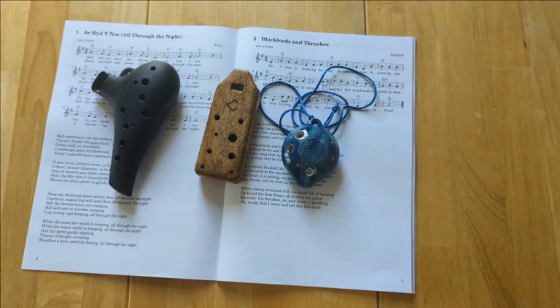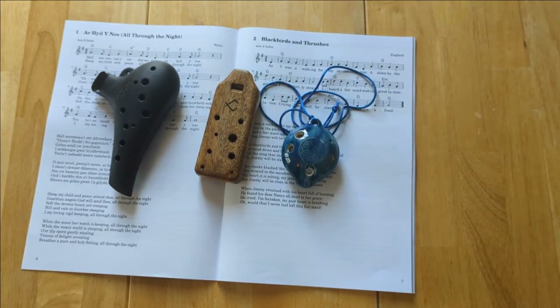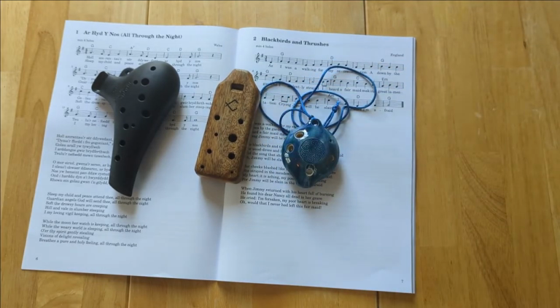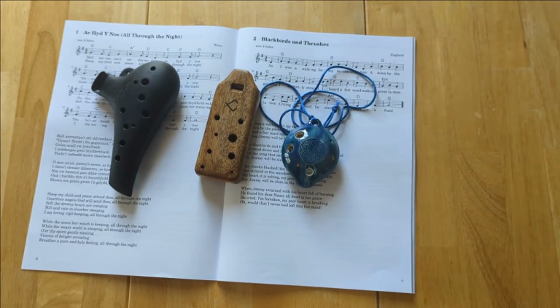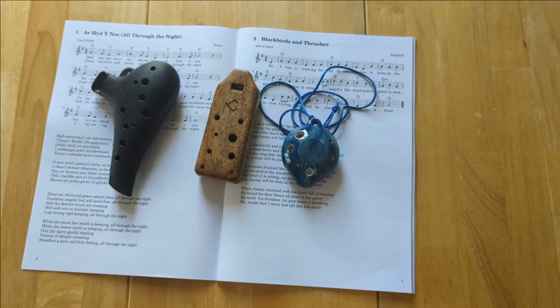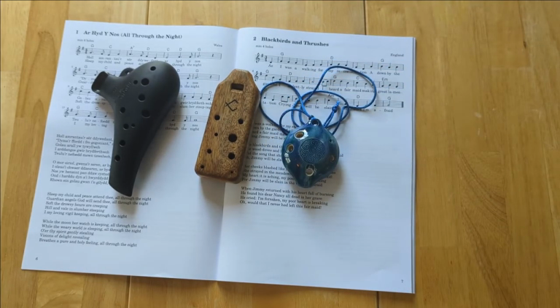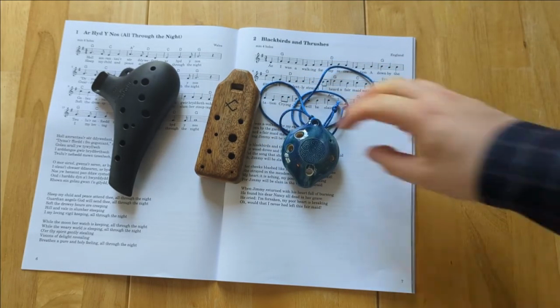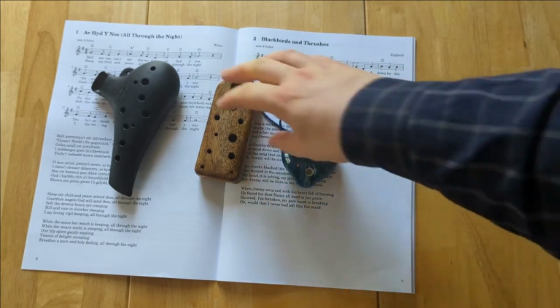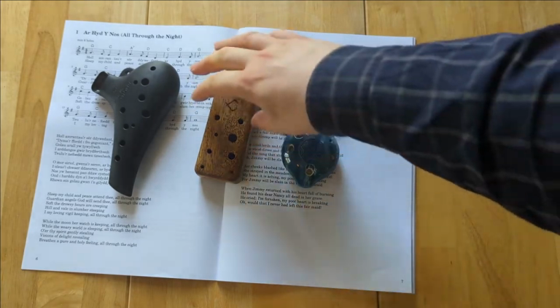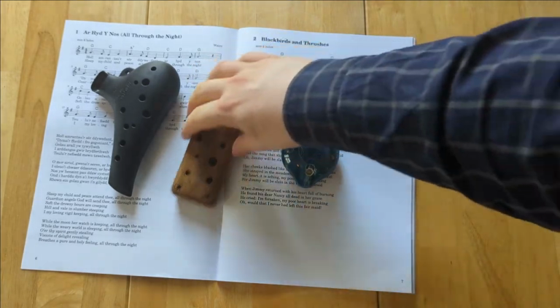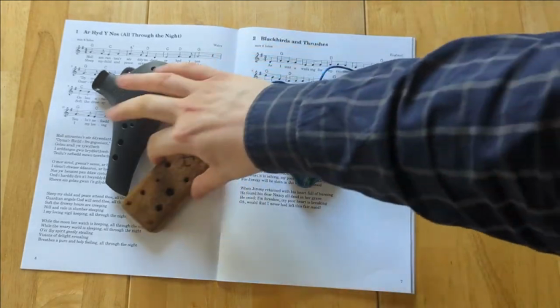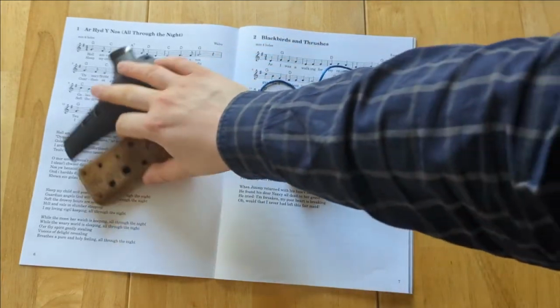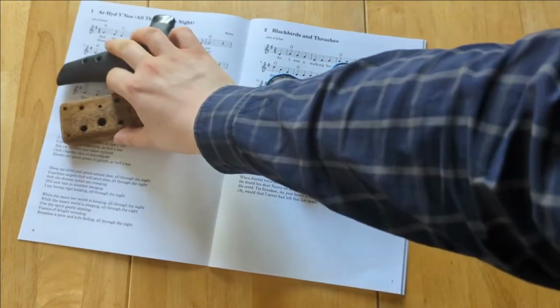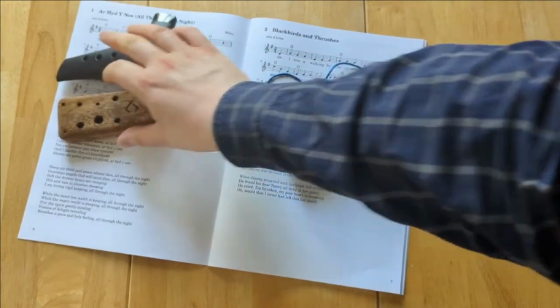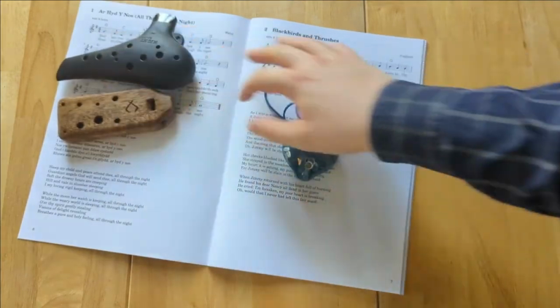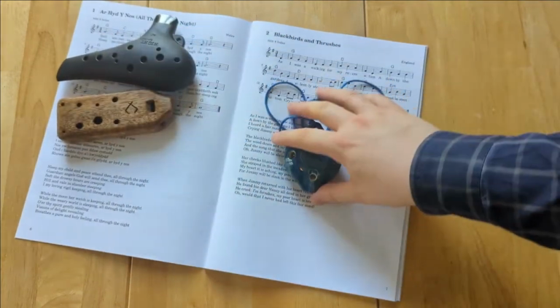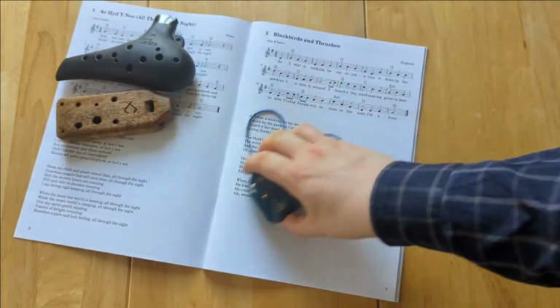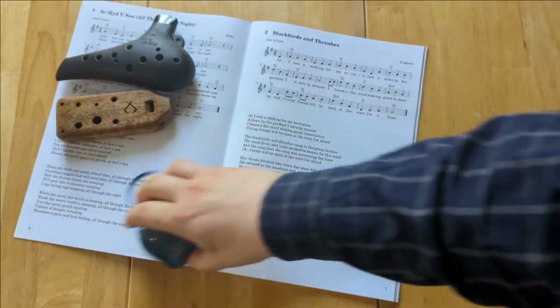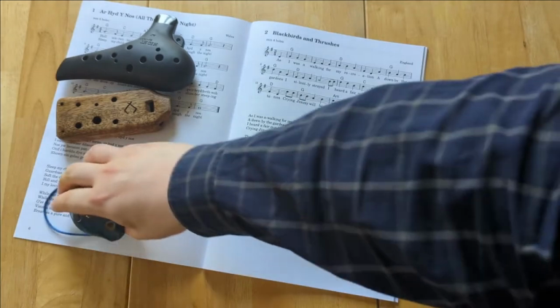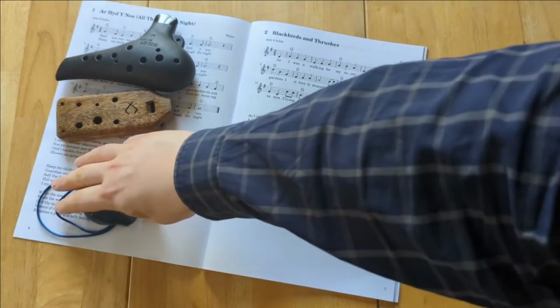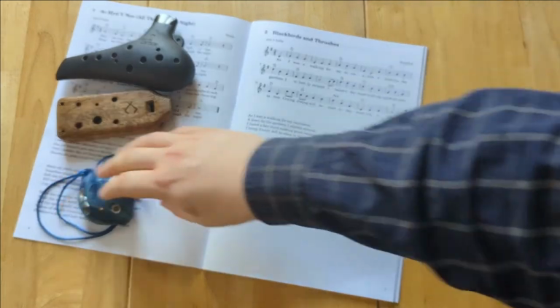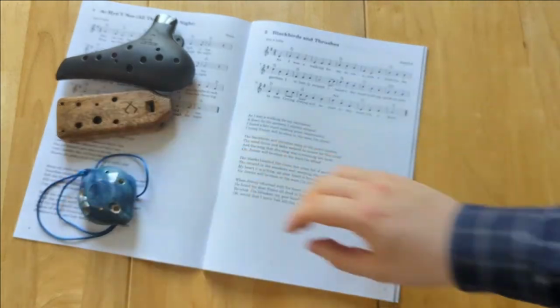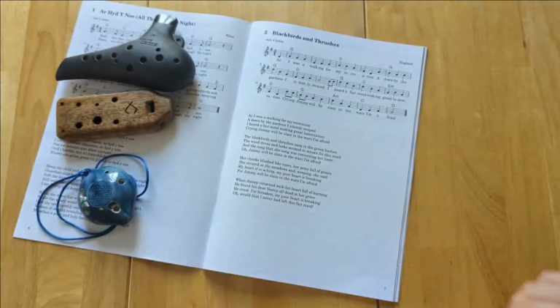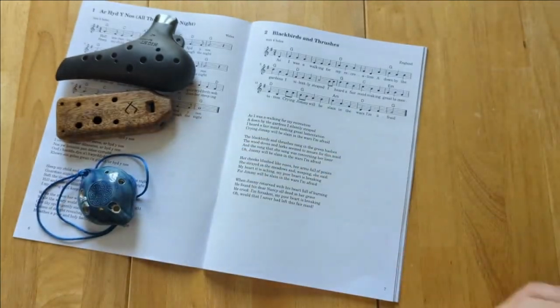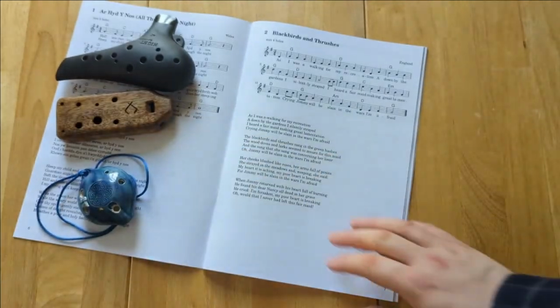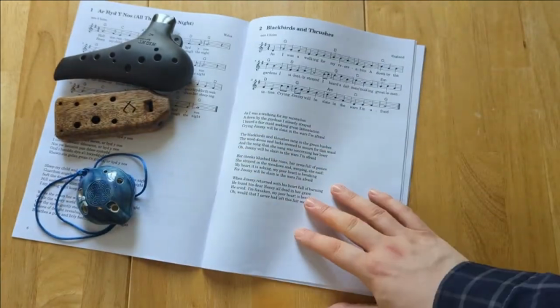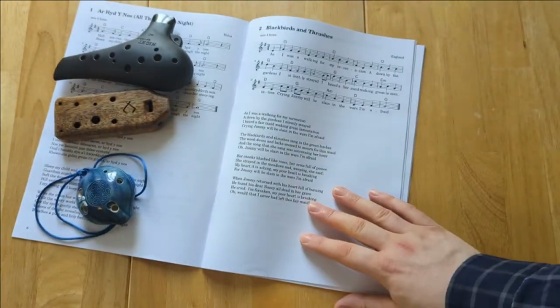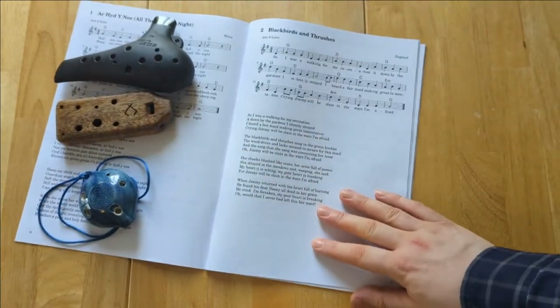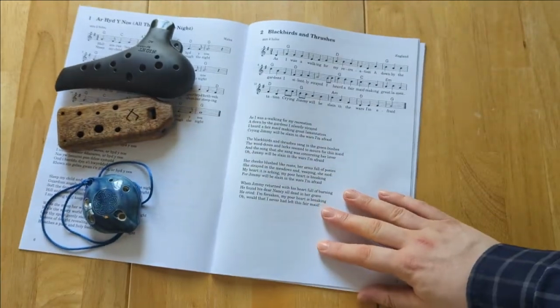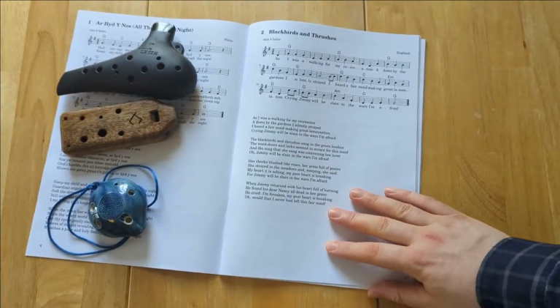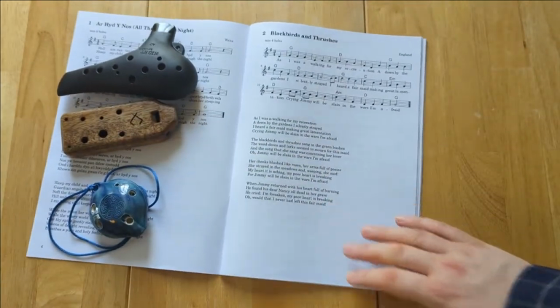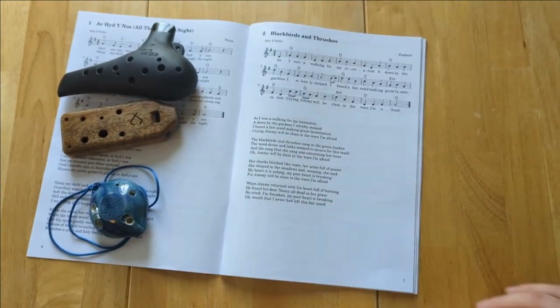The arrangement I've chosen today is Blackbirds and Thrushes, and of course I'll be posting some more of them to my channel over the next few weeks.